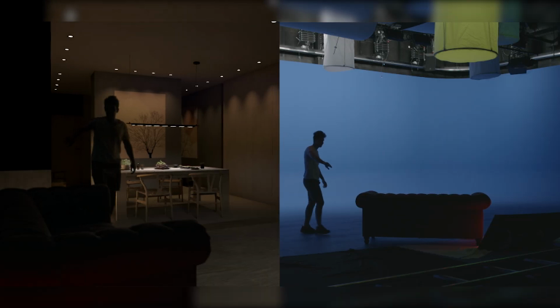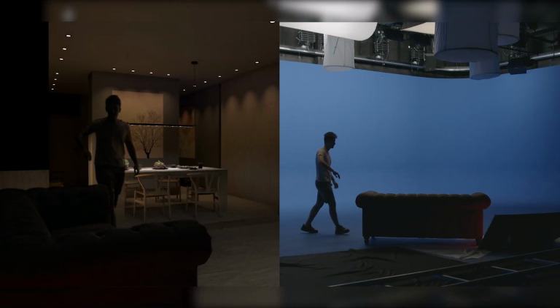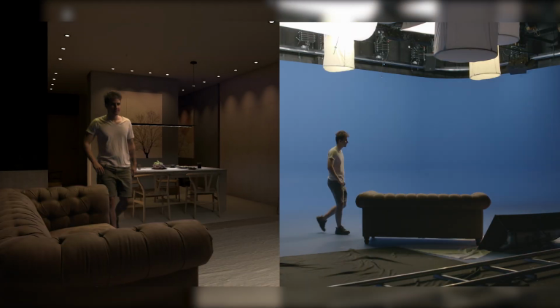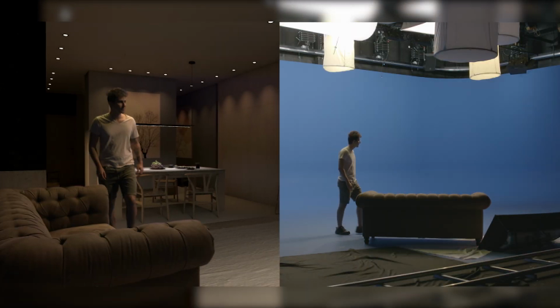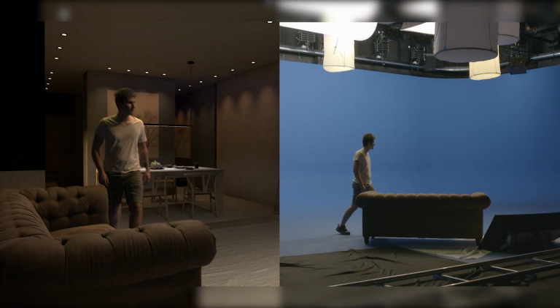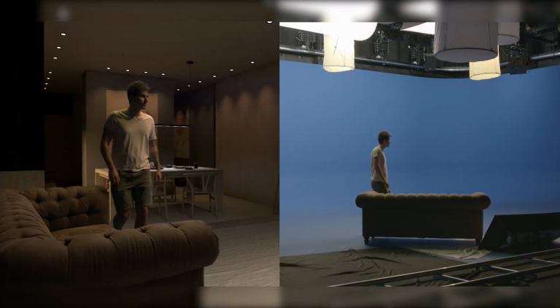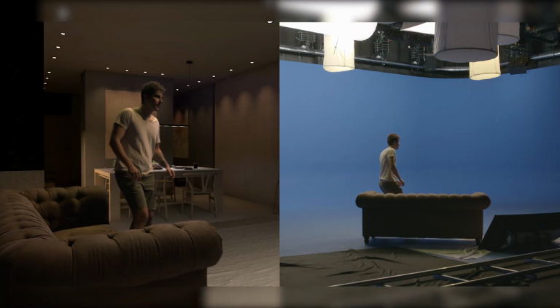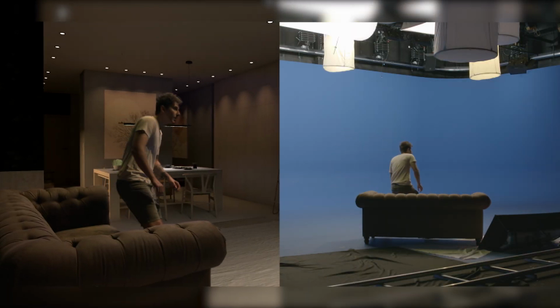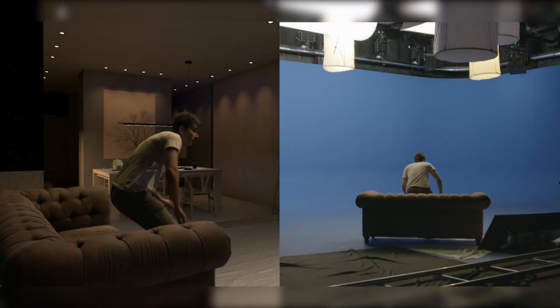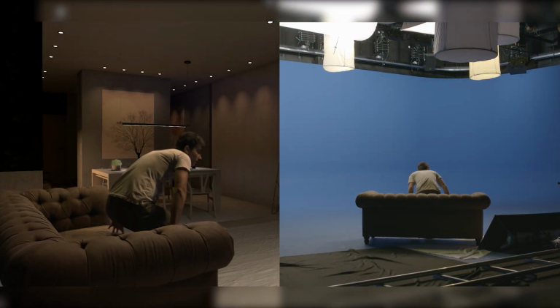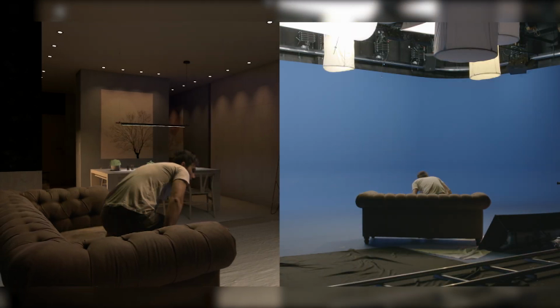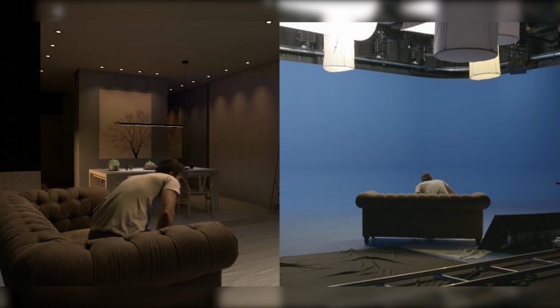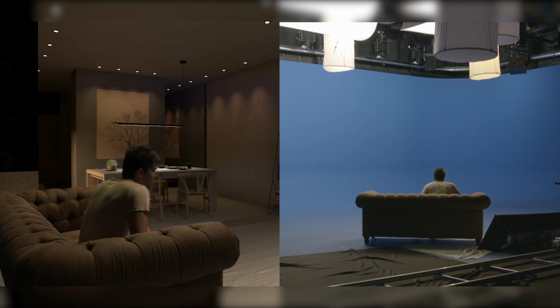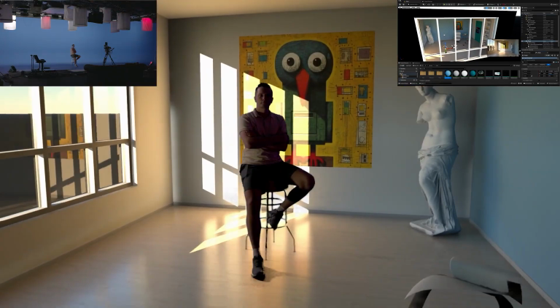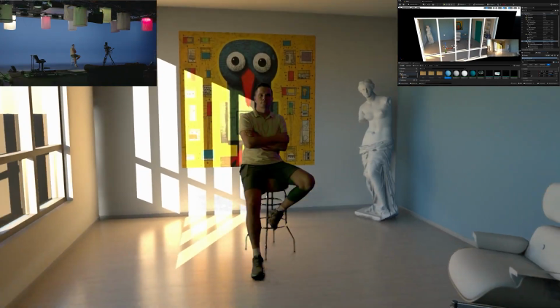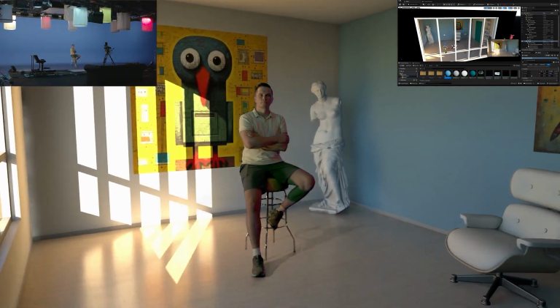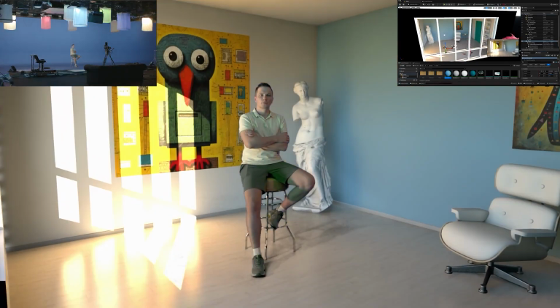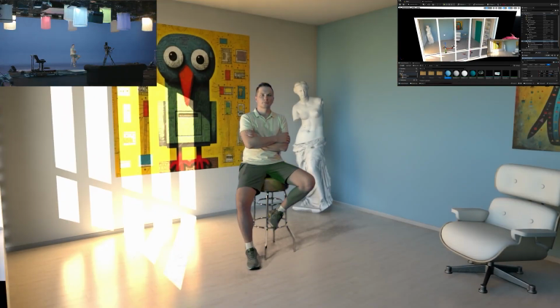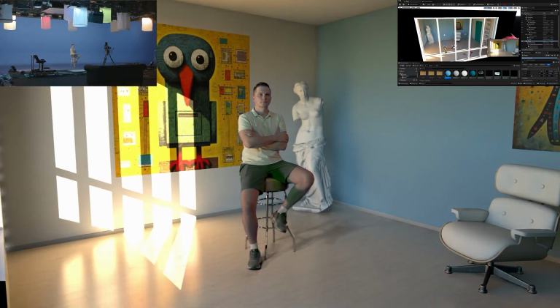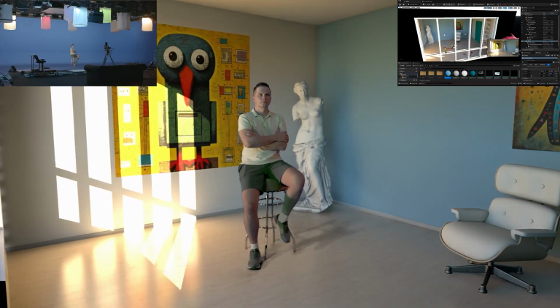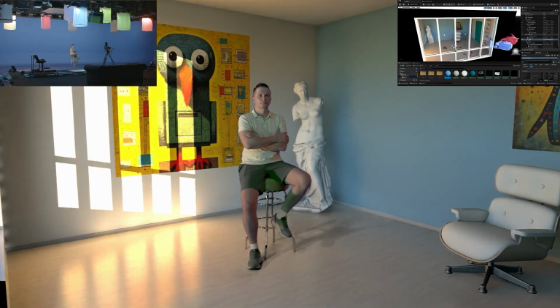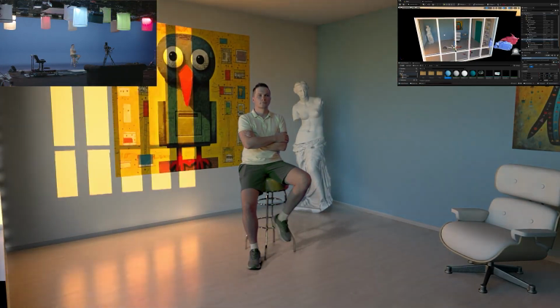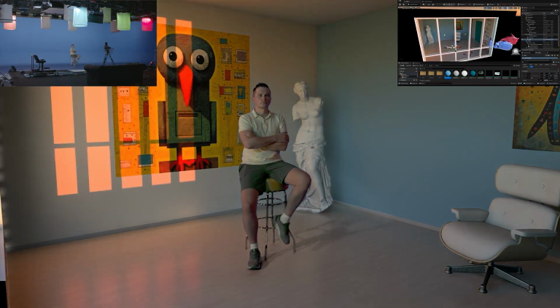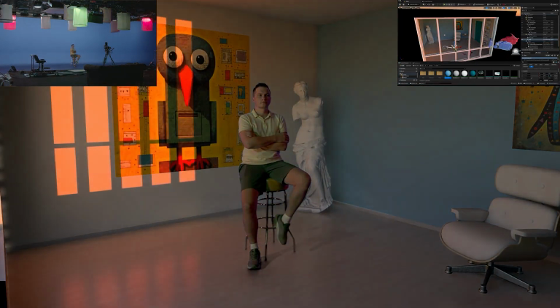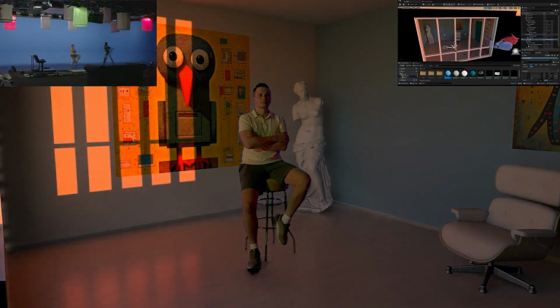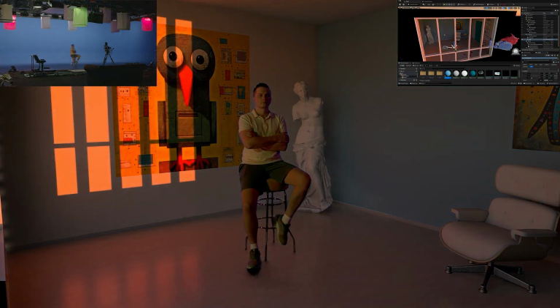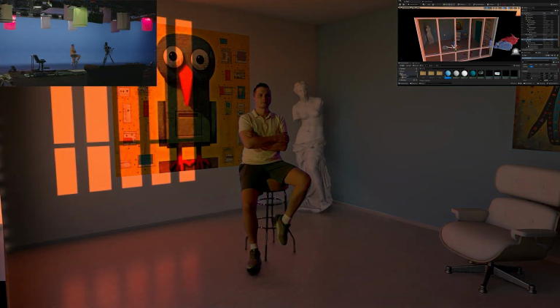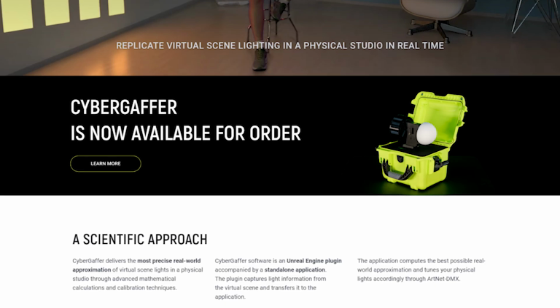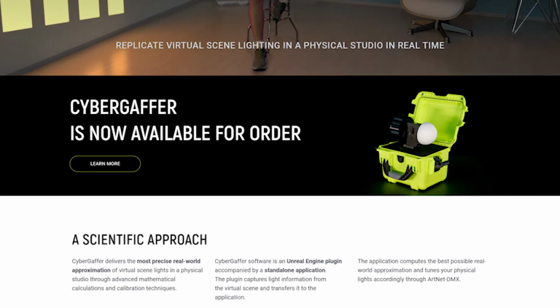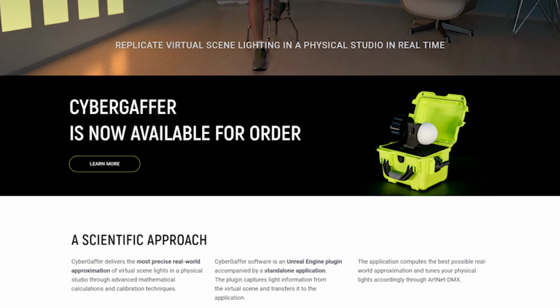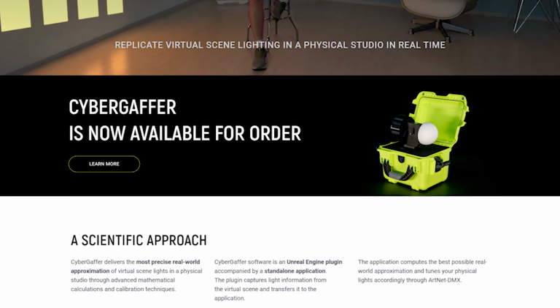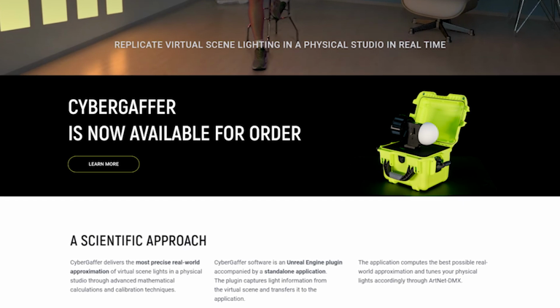CyborgEfford — the missing piece that makes your virtual production truly real-time. Visit our website and get started today.